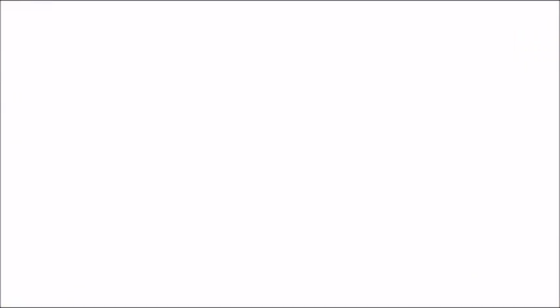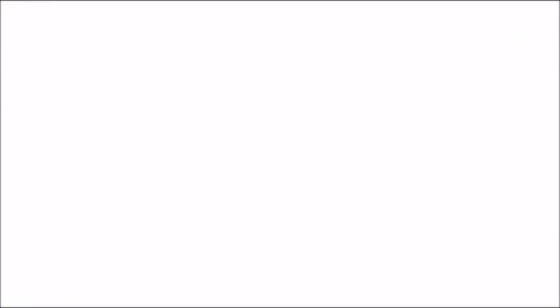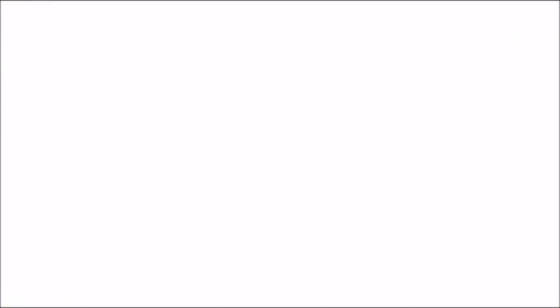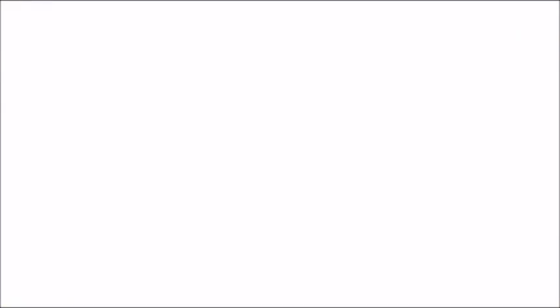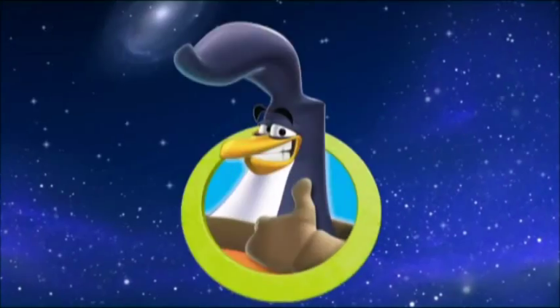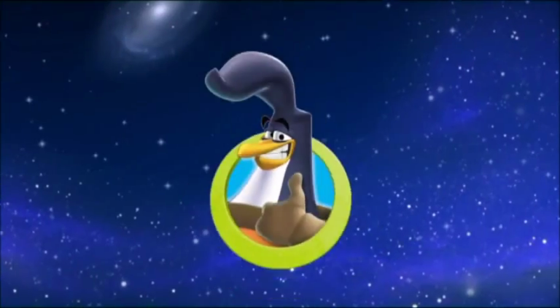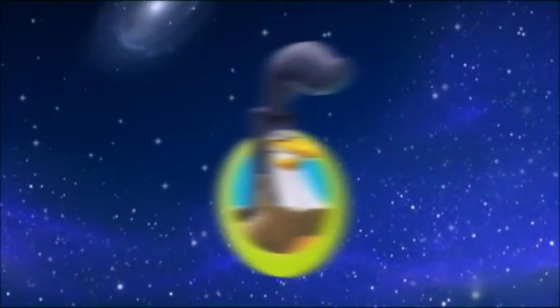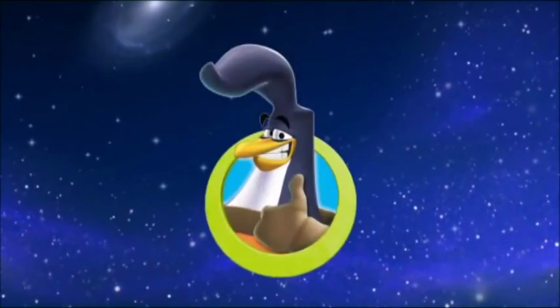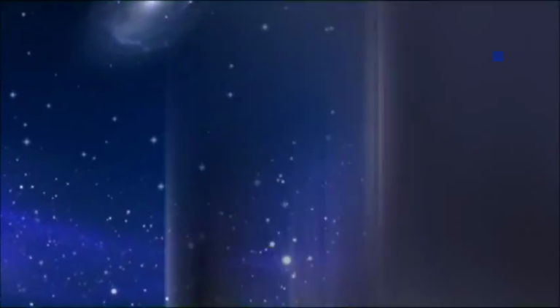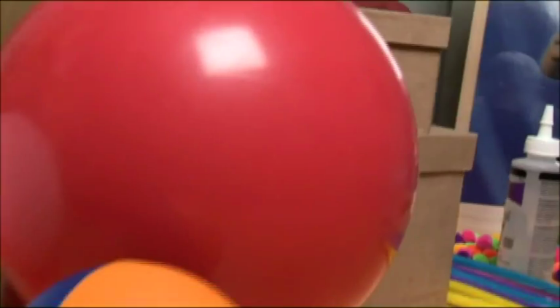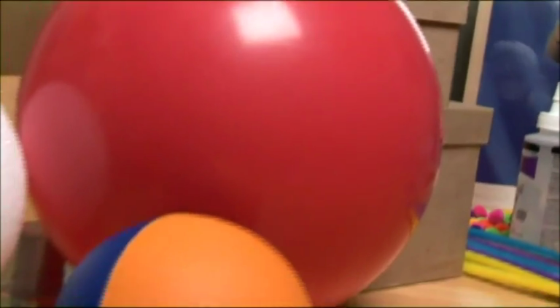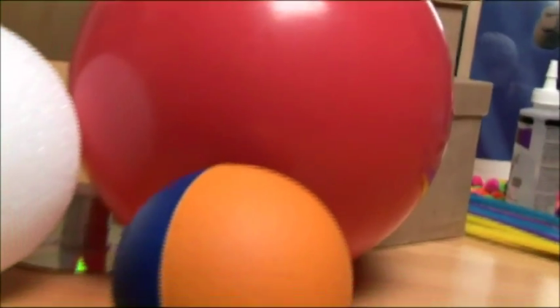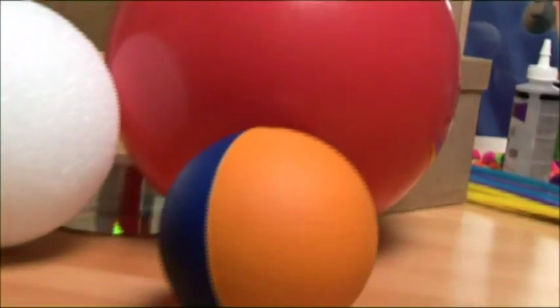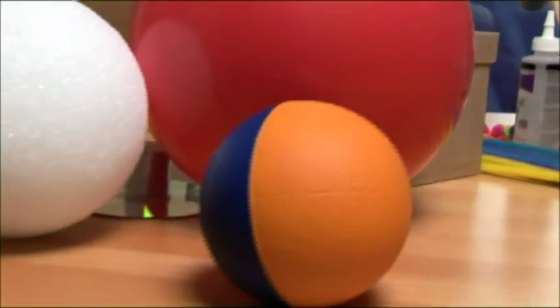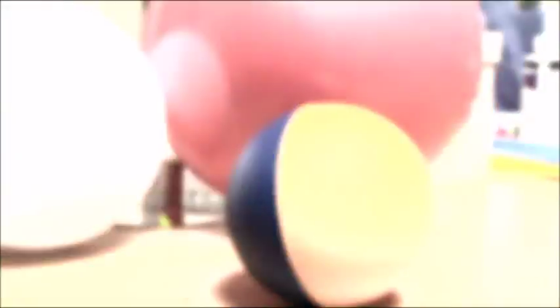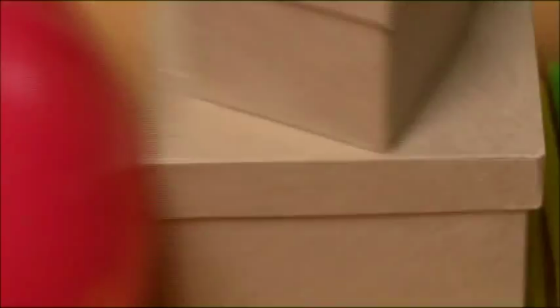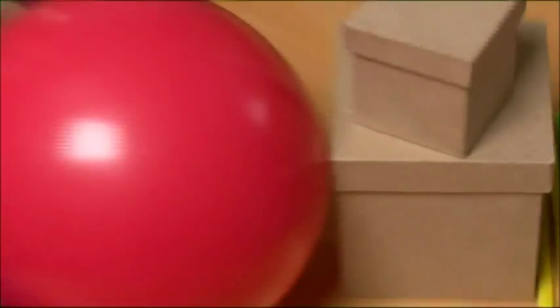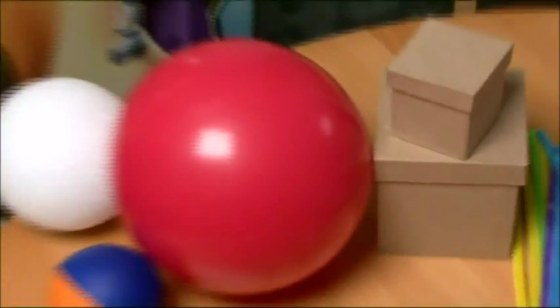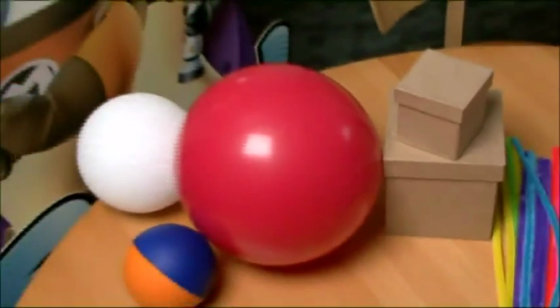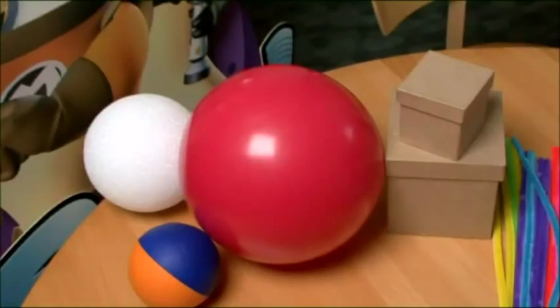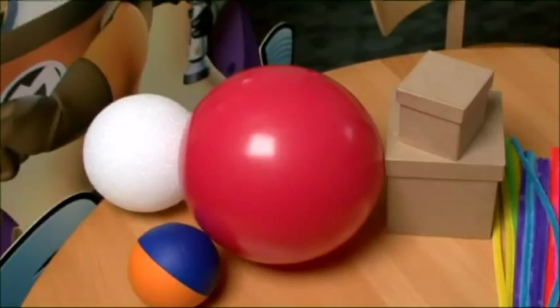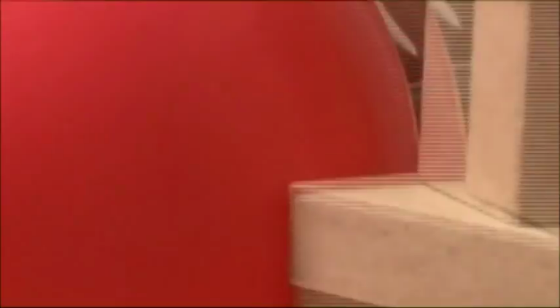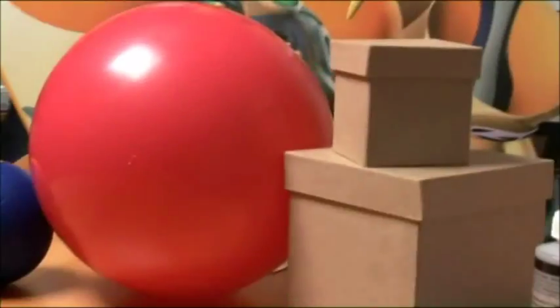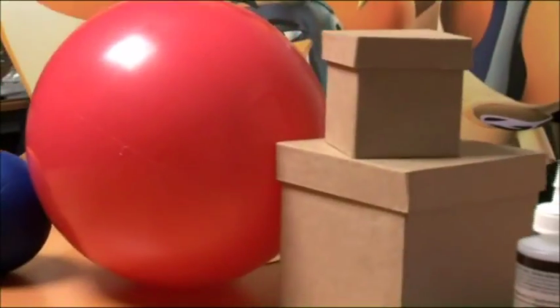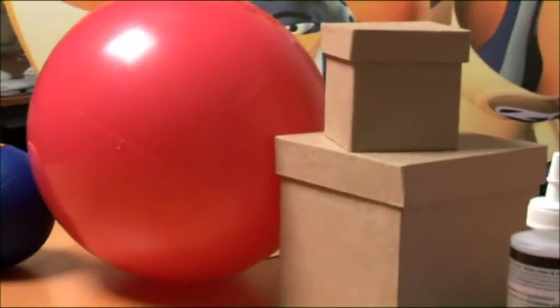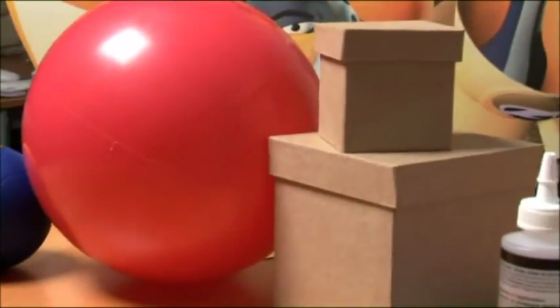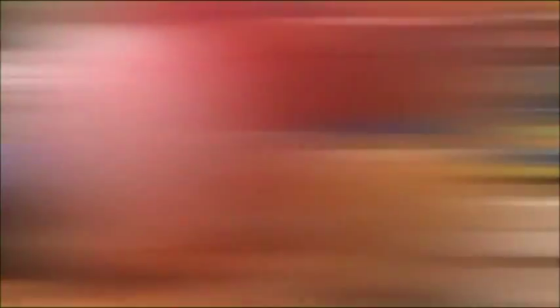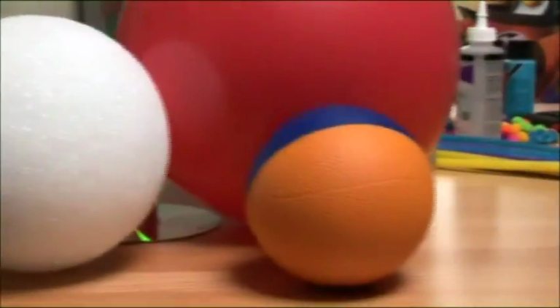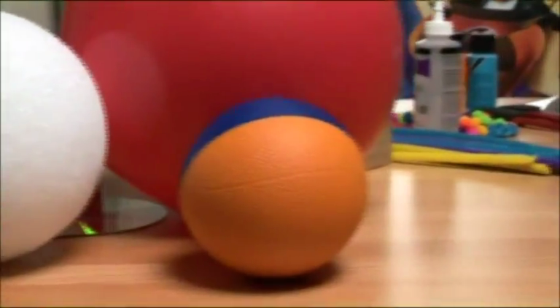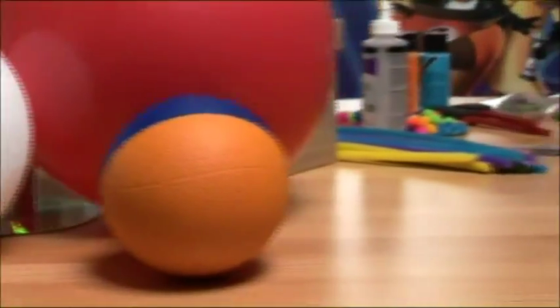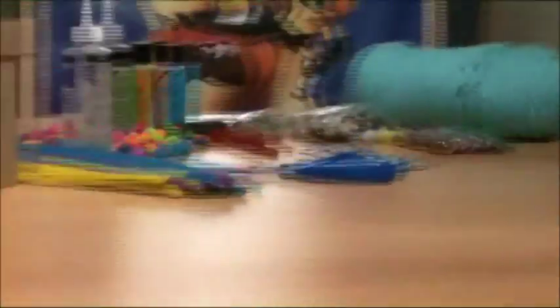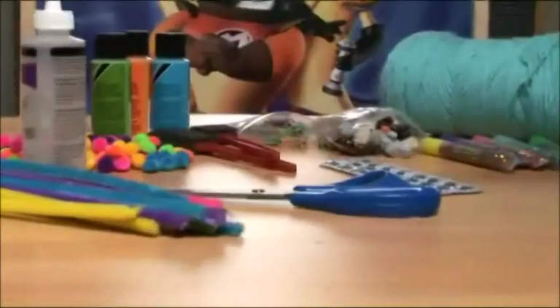Oh, that wasn't such a good idea. You can try some toy balls and paper mache boxes.